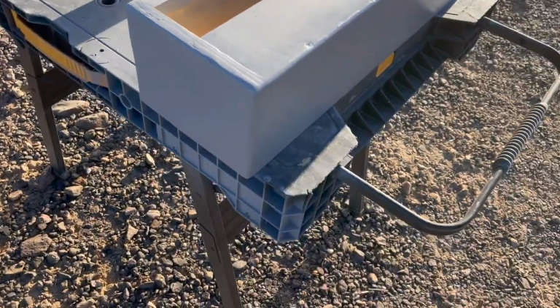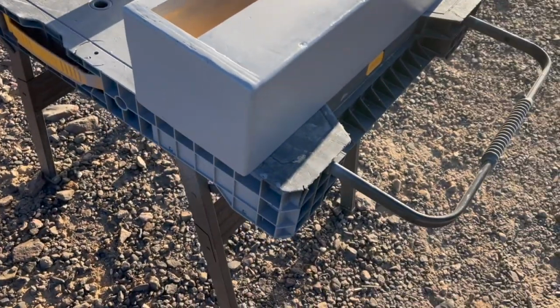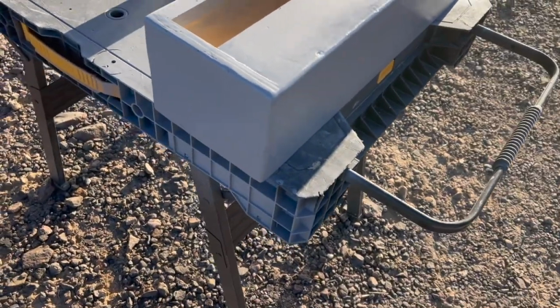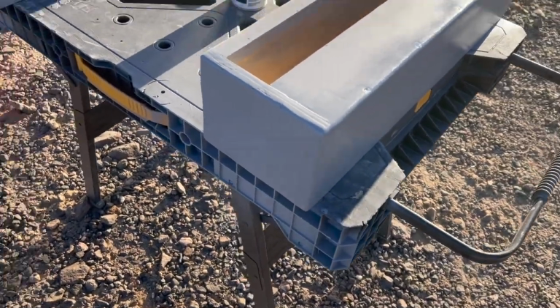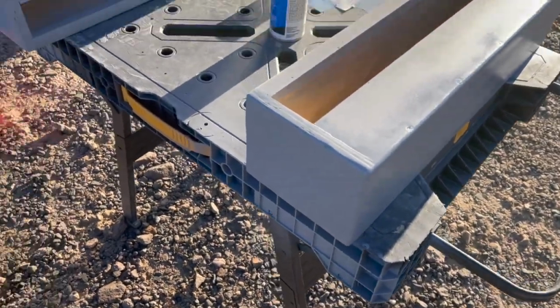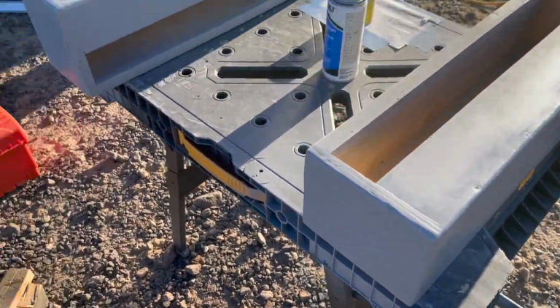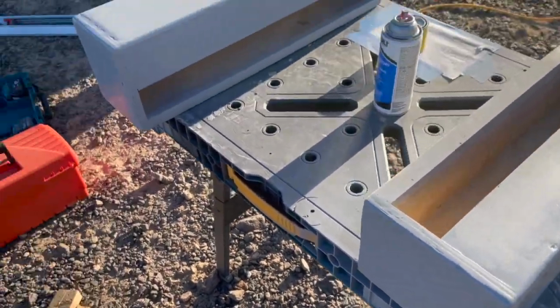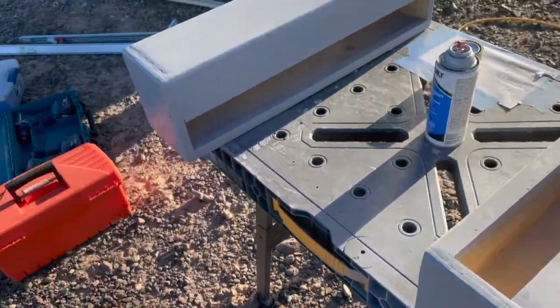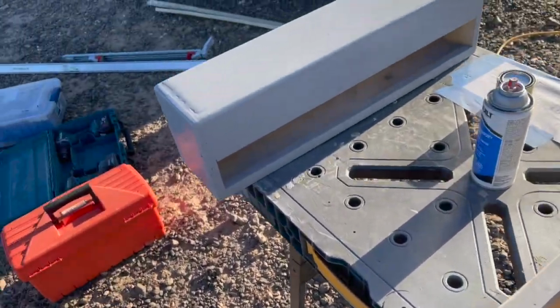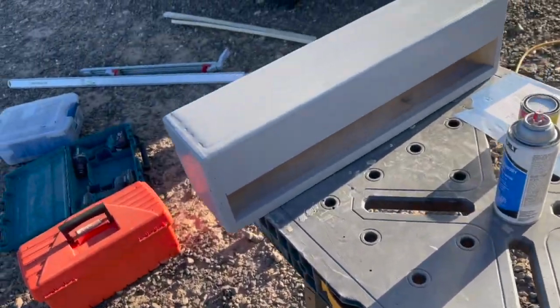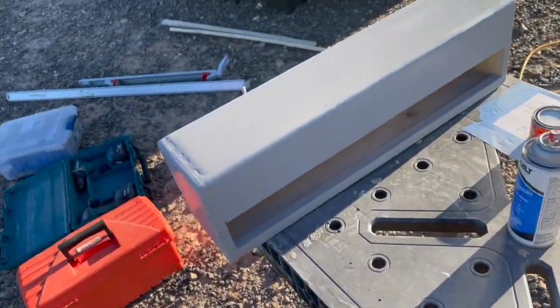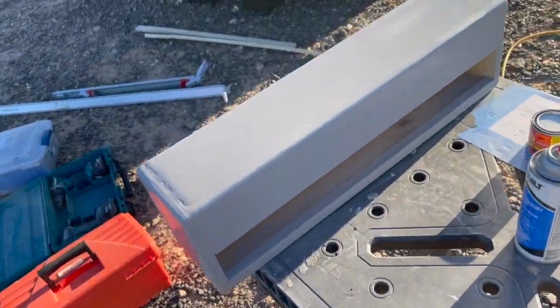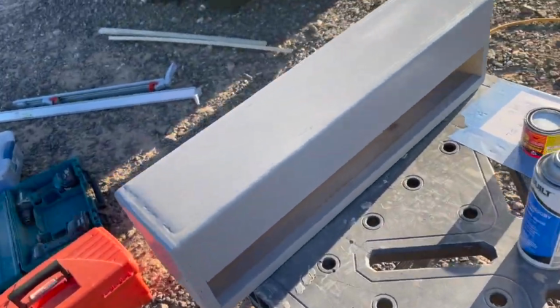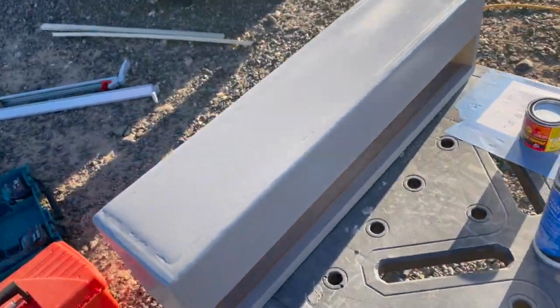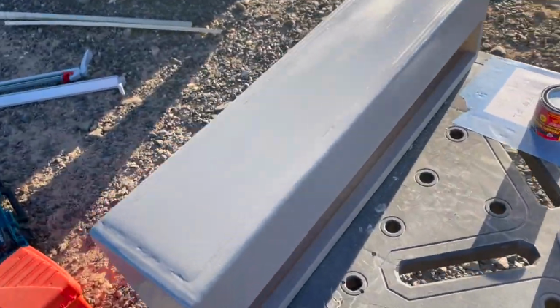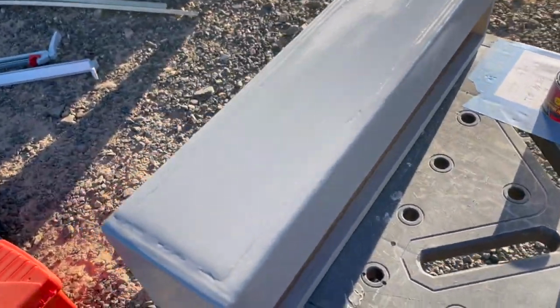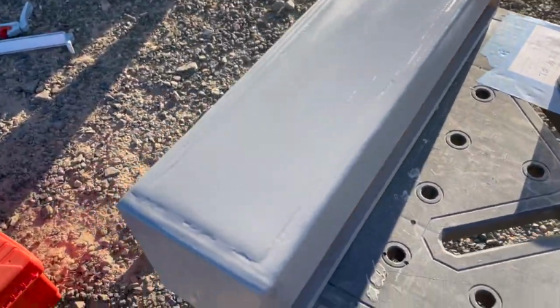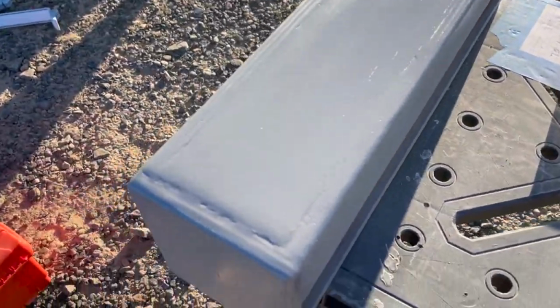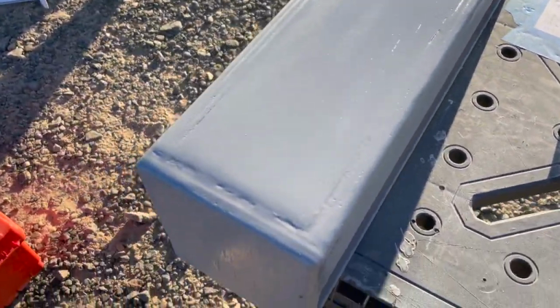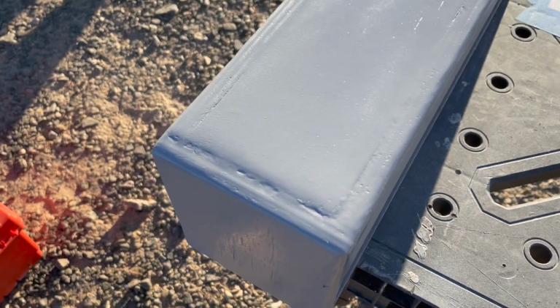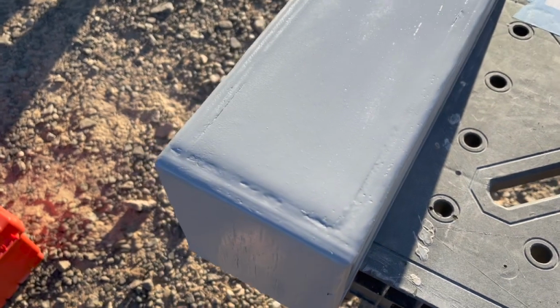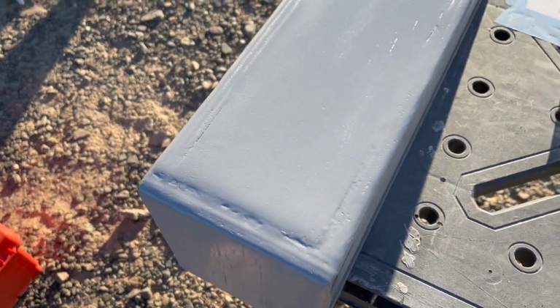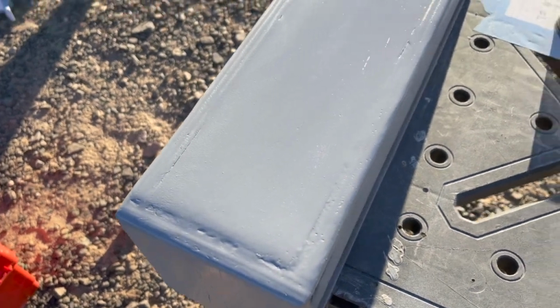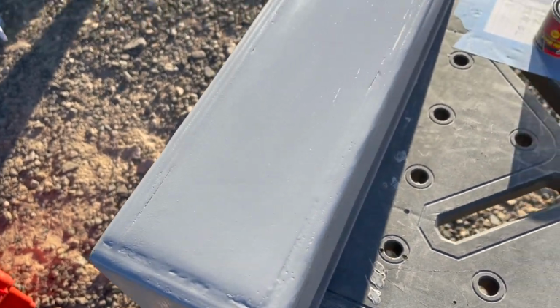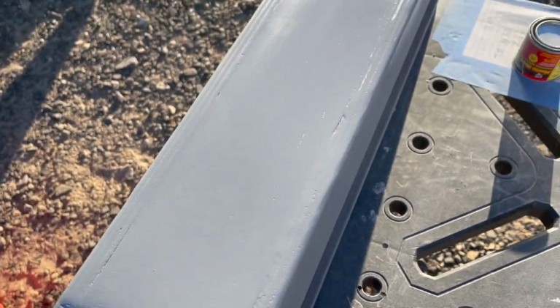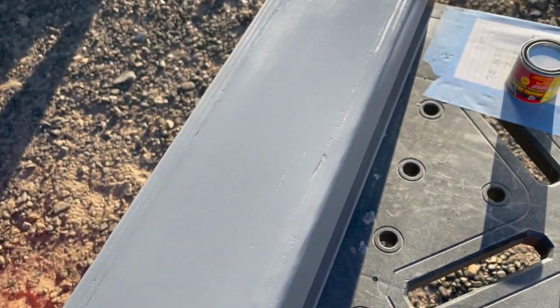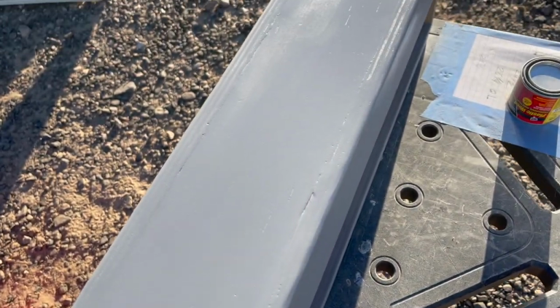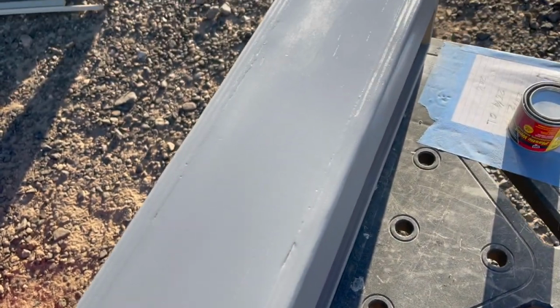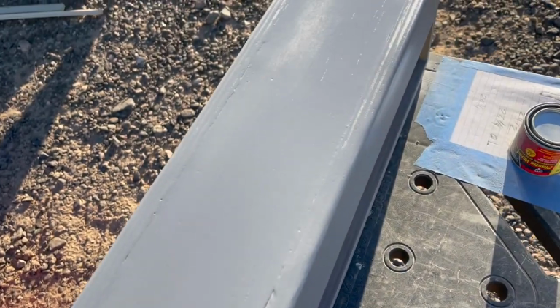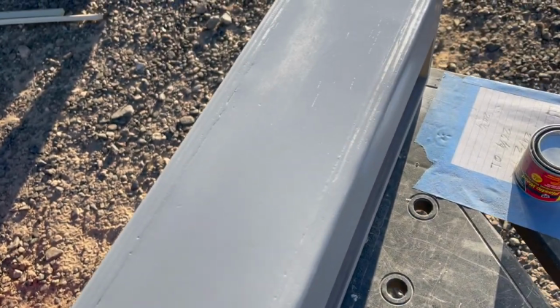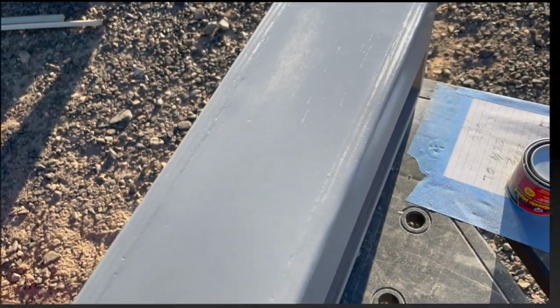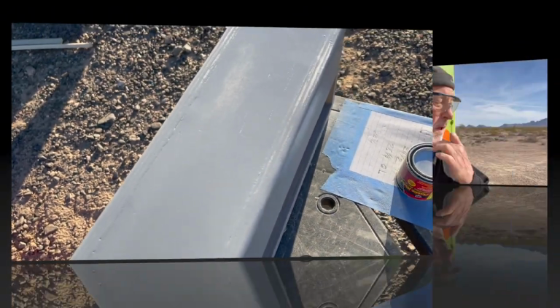These are ready to go in as soon as that paint flashes off a little bit more.